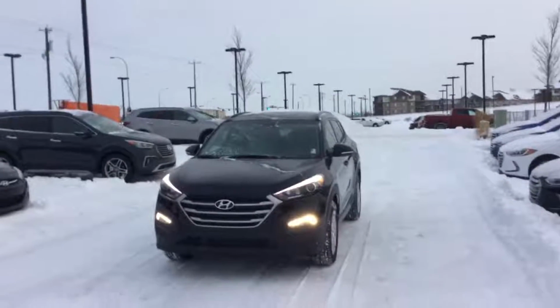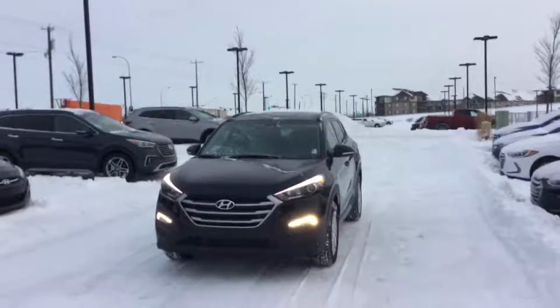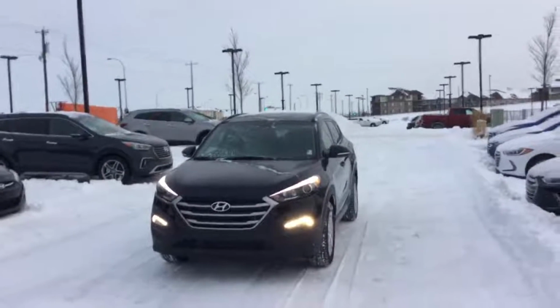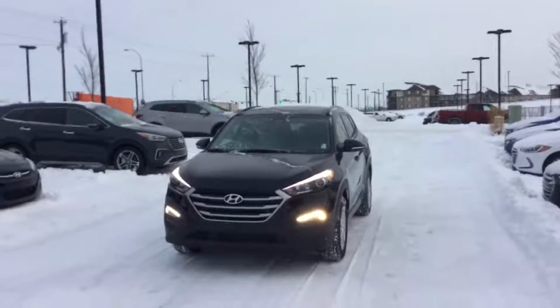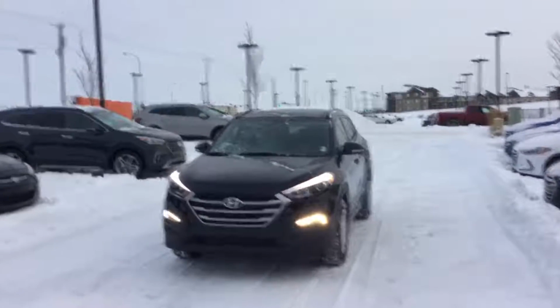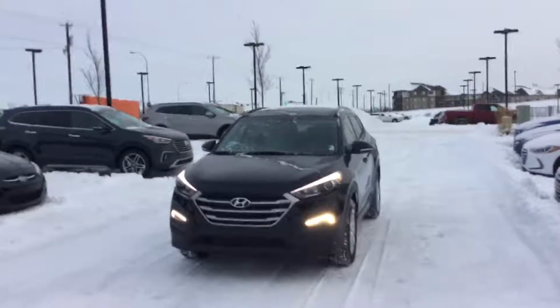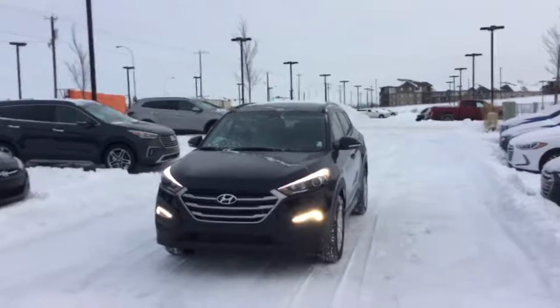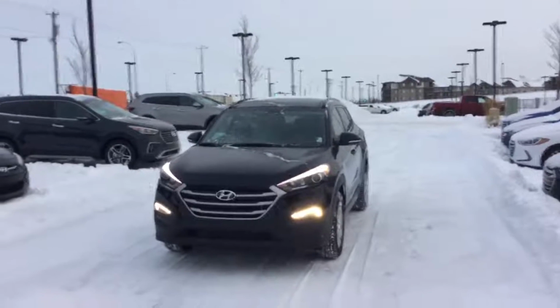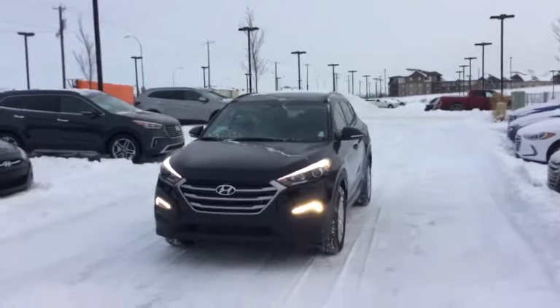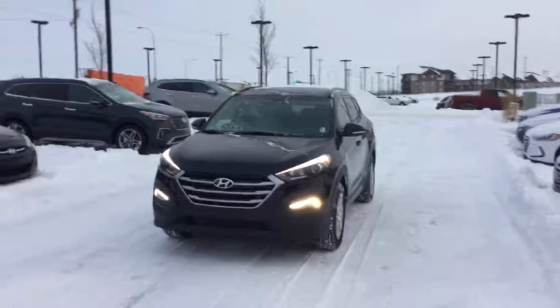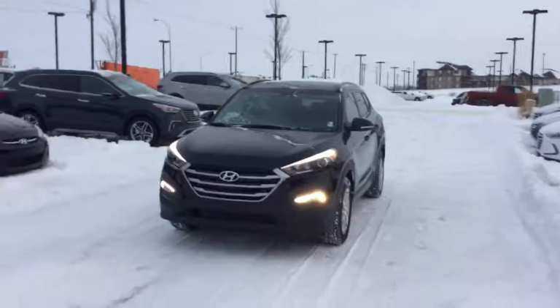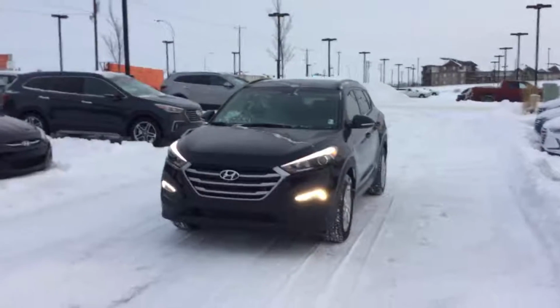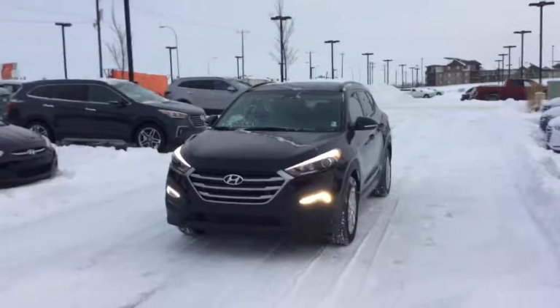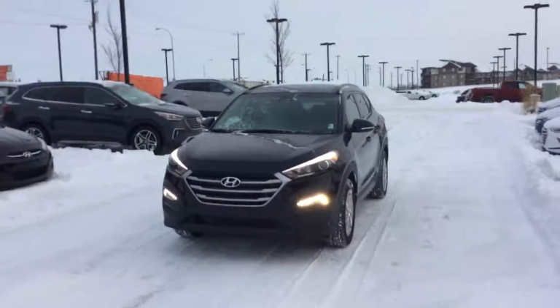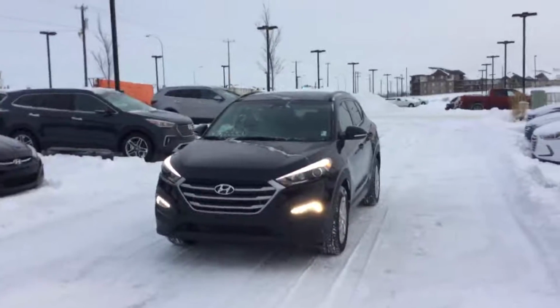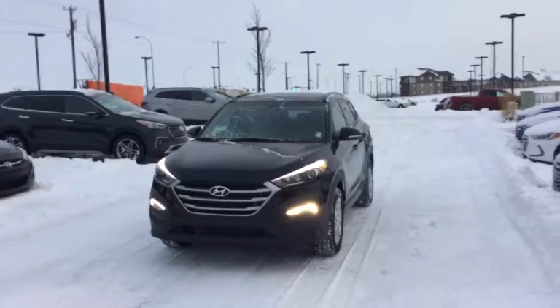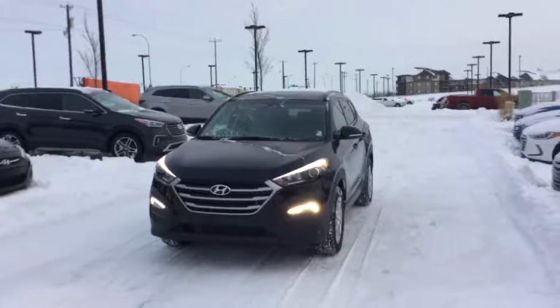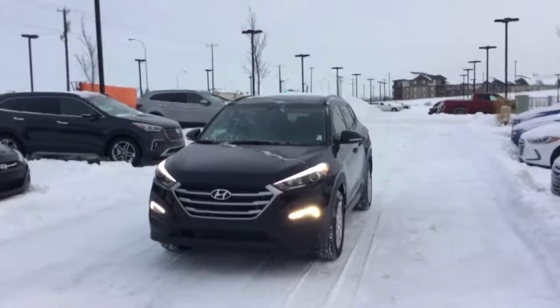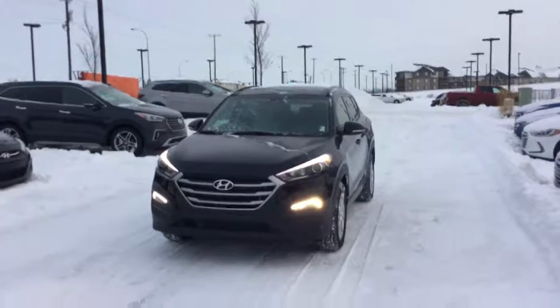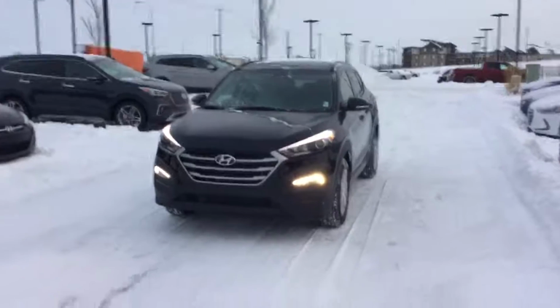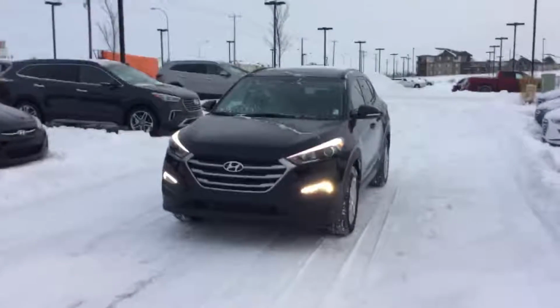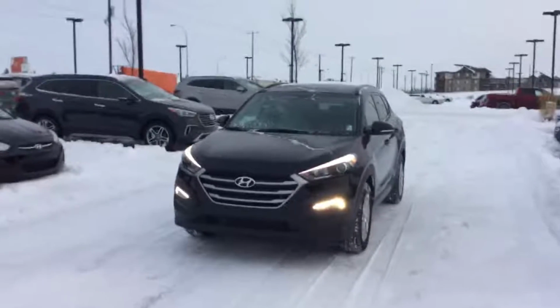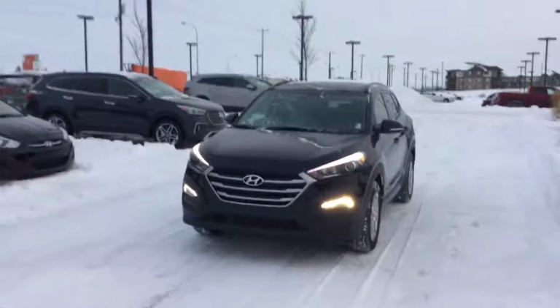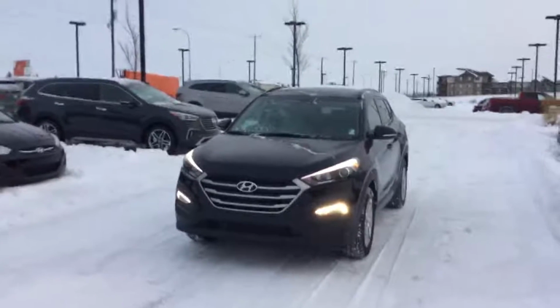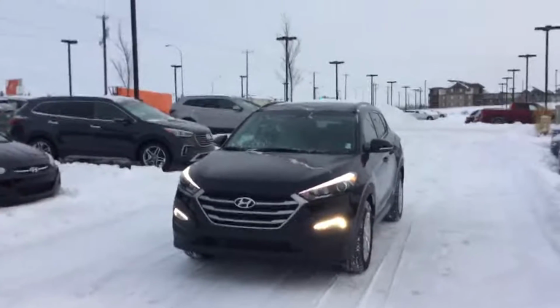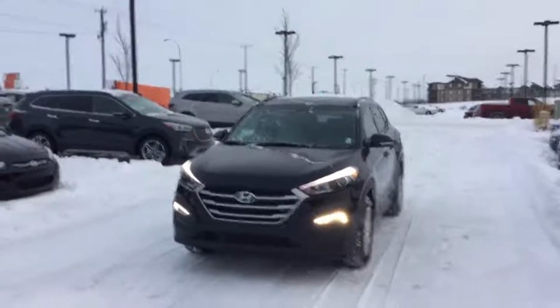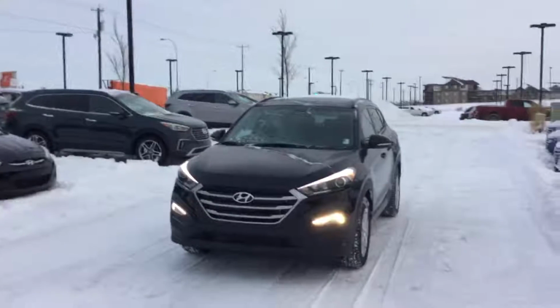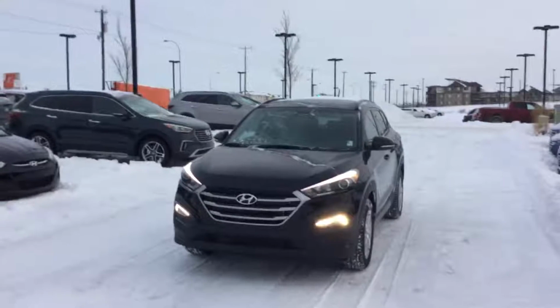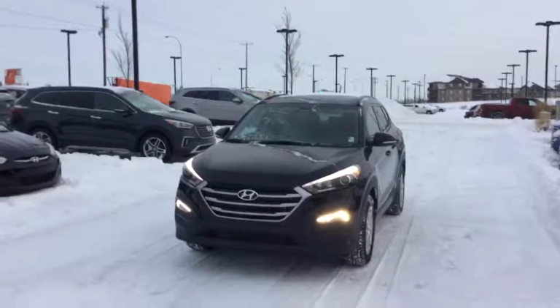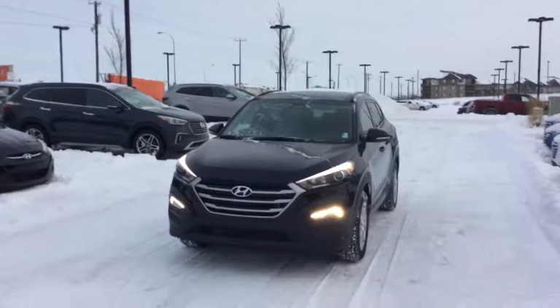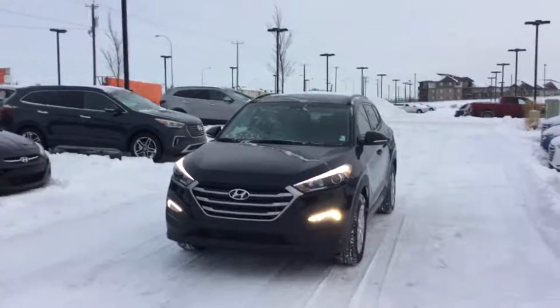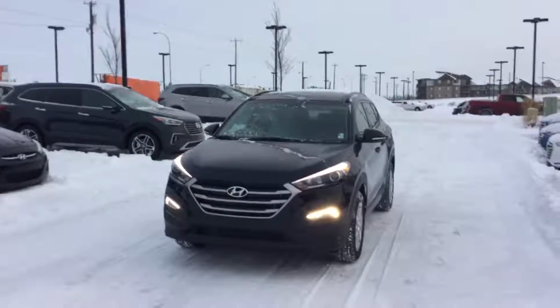Good morning, it's Jared here with River City Hyundai. I just wanted to make you a quick walk around video of our 2017 Hyundai Tucson SE.